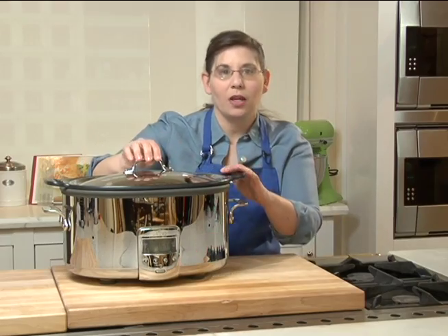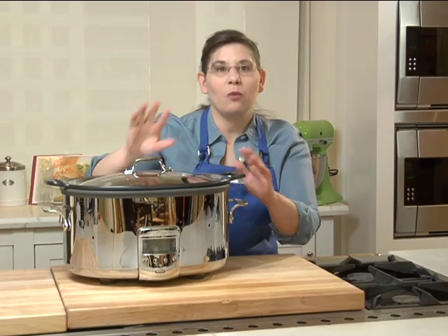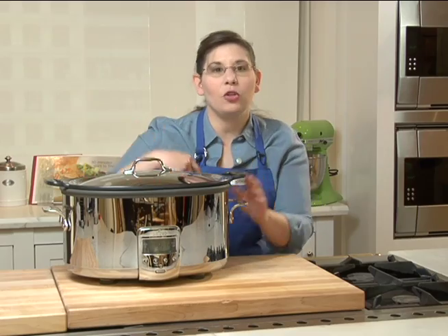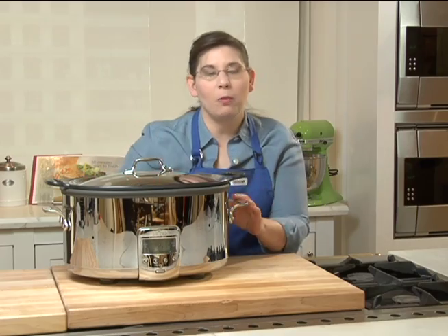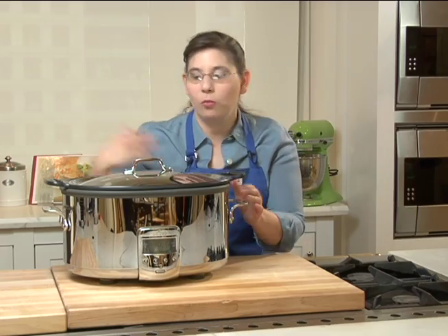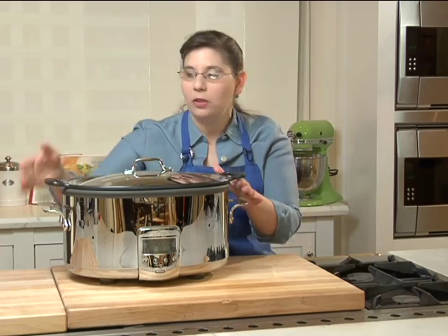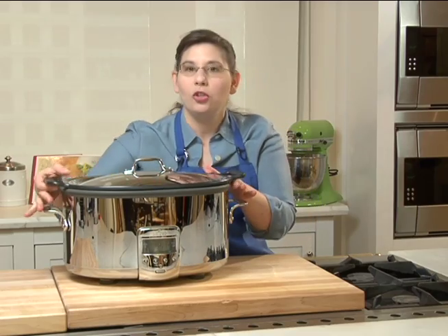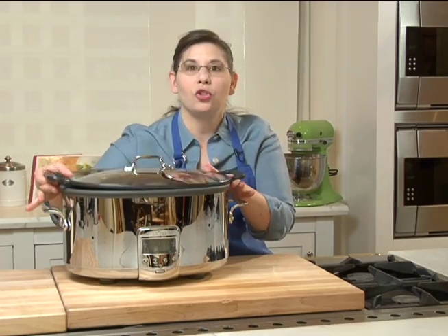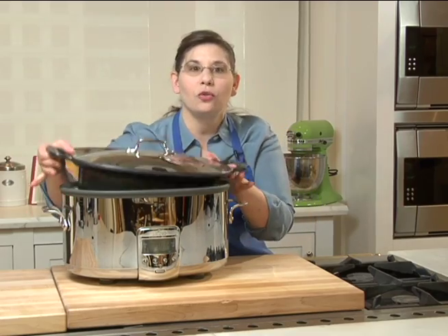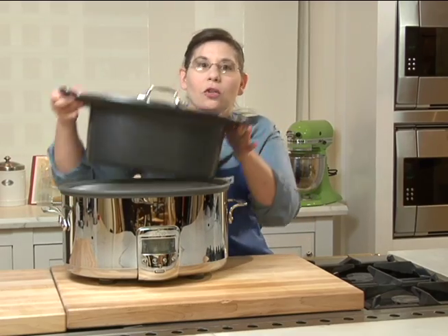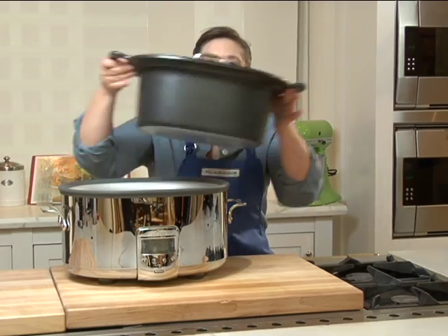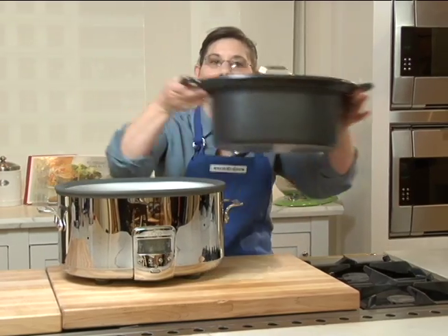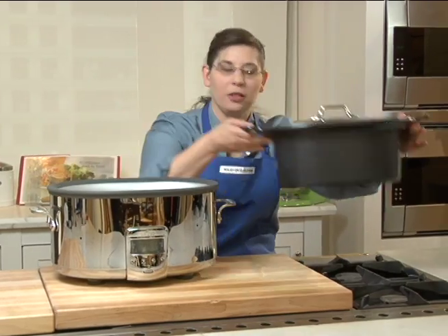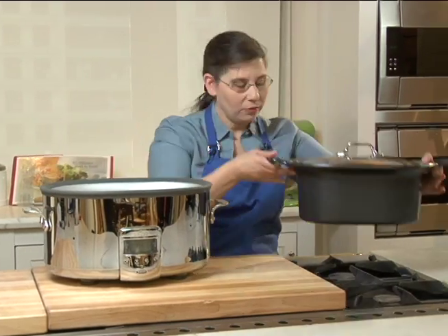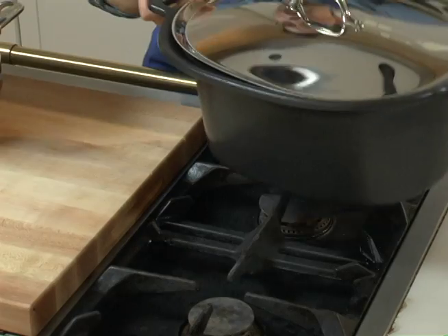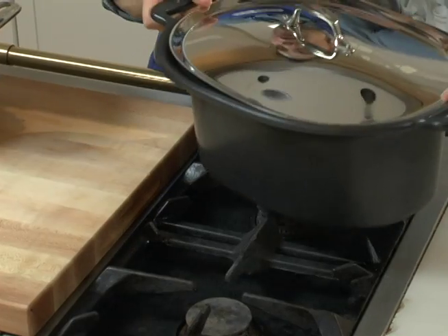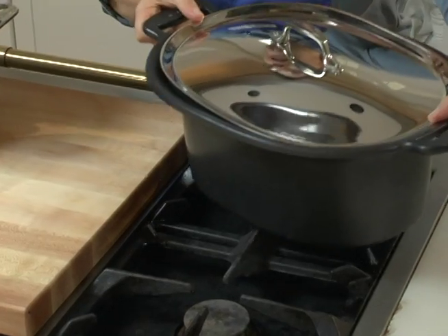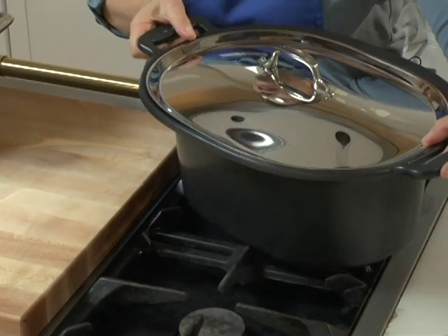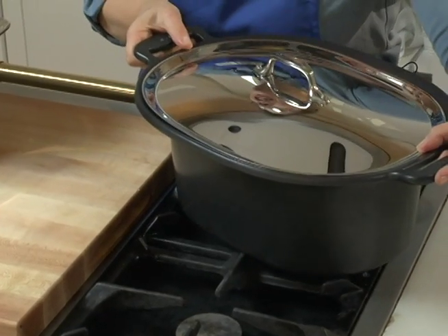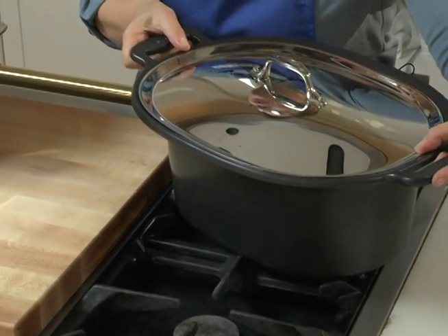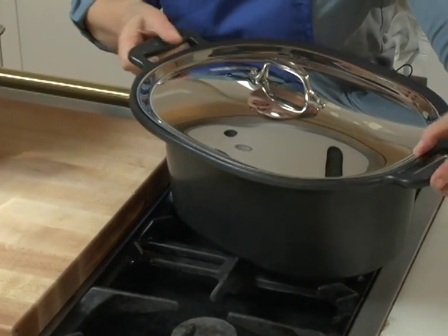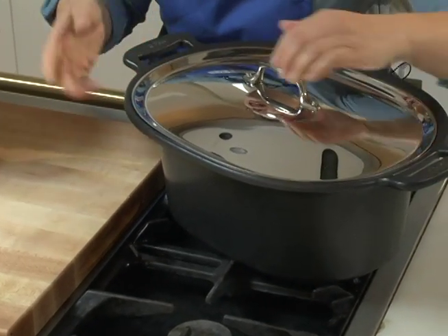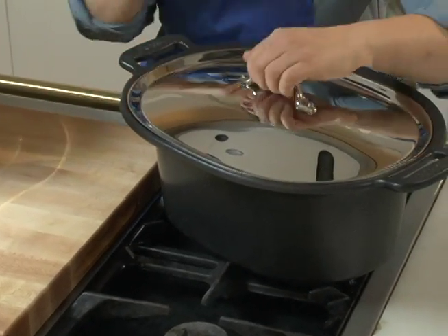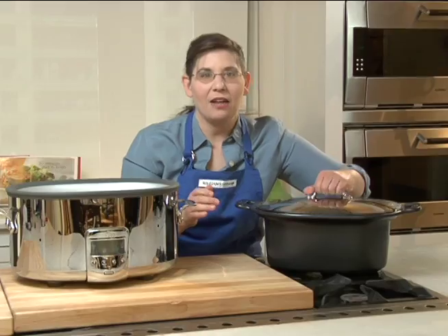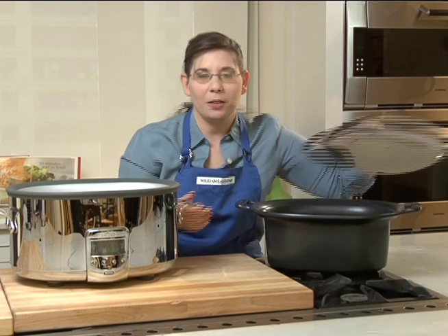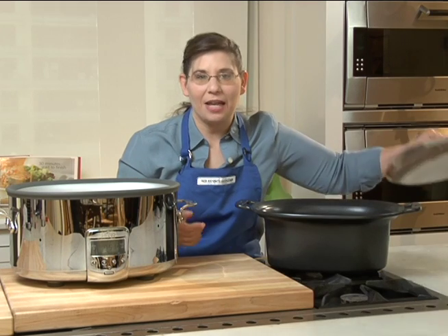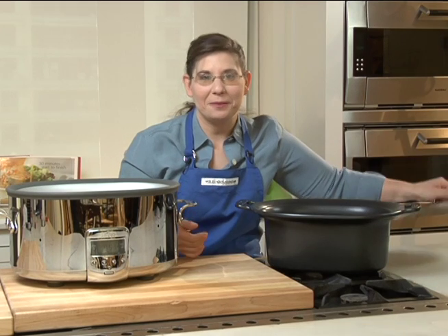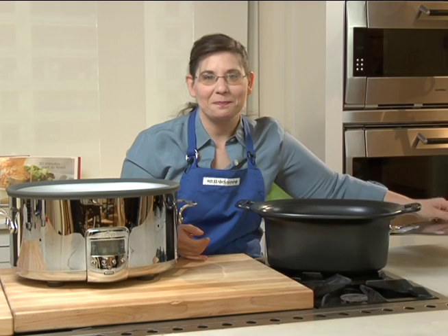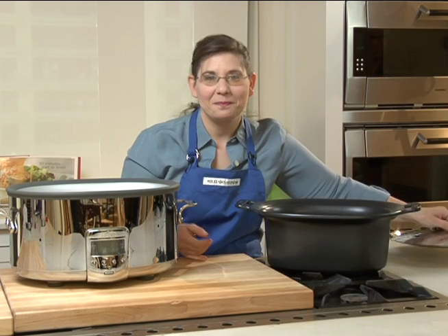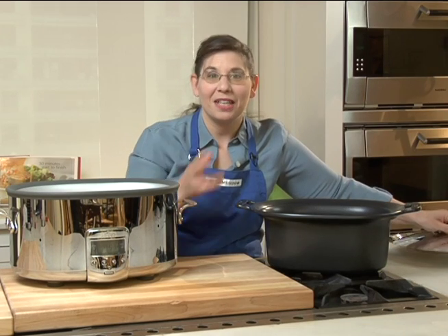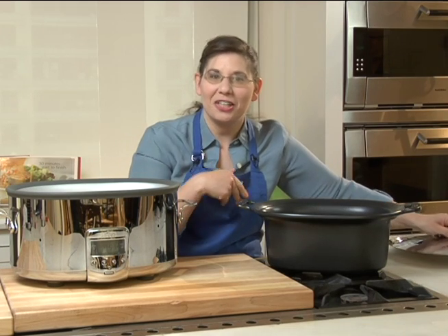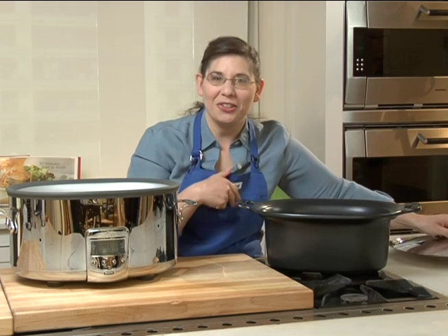And when you come home, you serve a beautiful meal in a beautiful pot and everybody's happy. Let's get cooking.